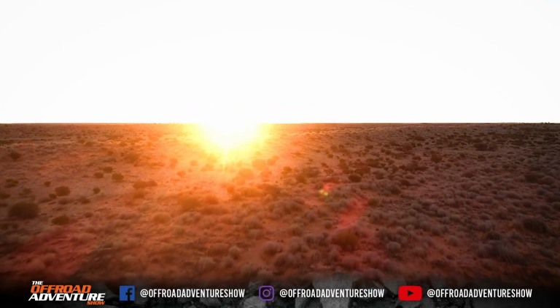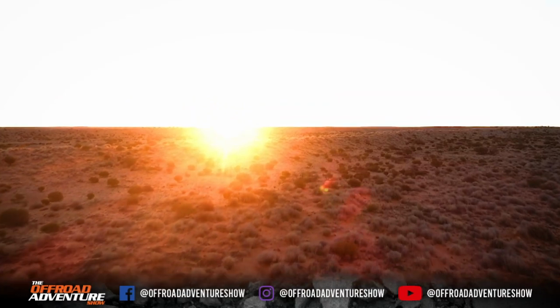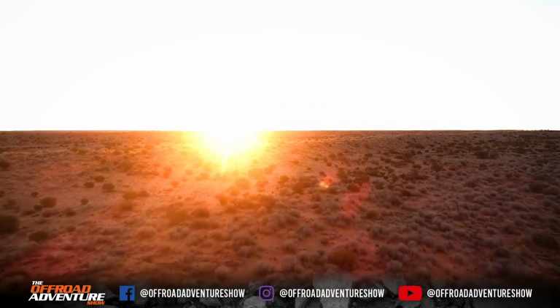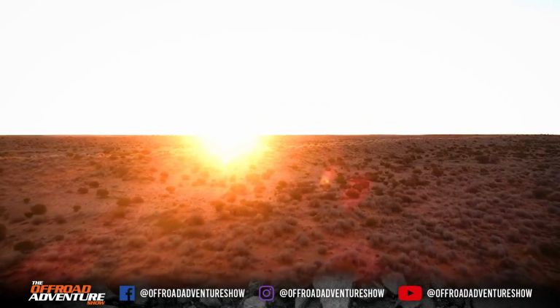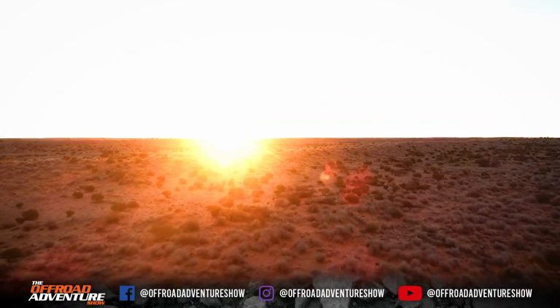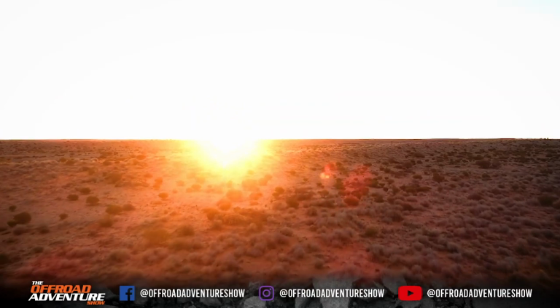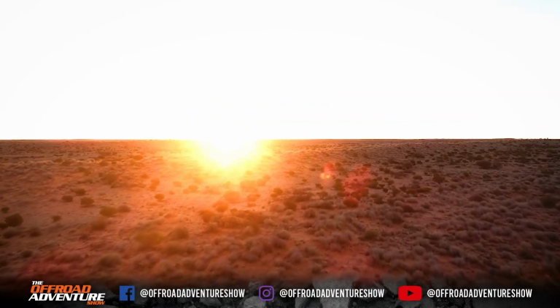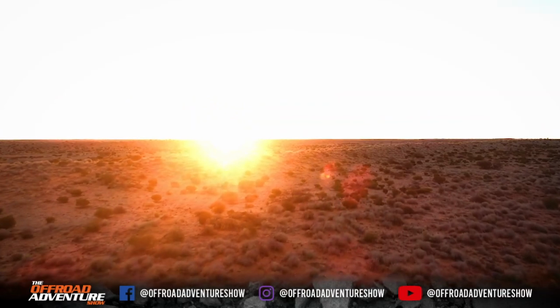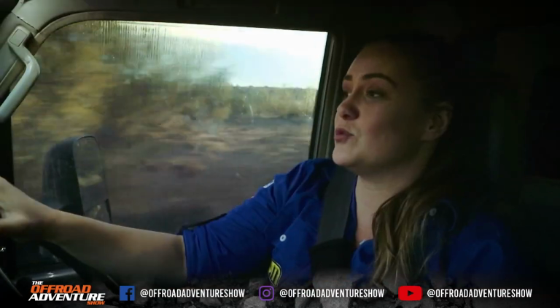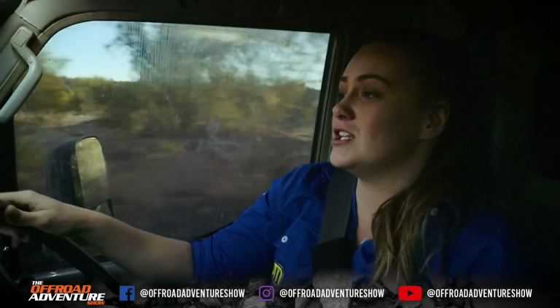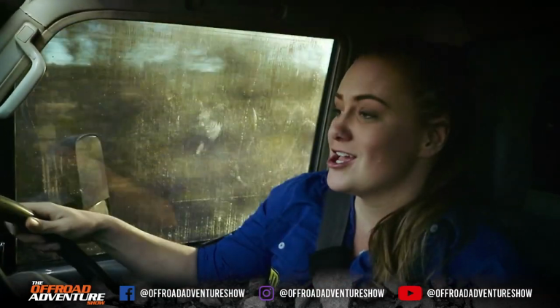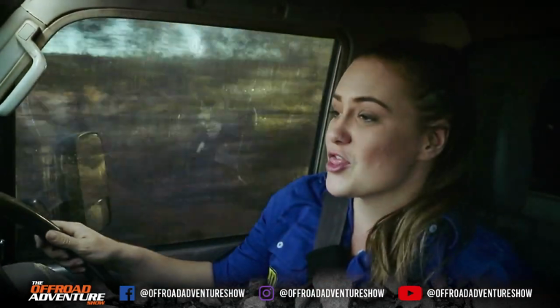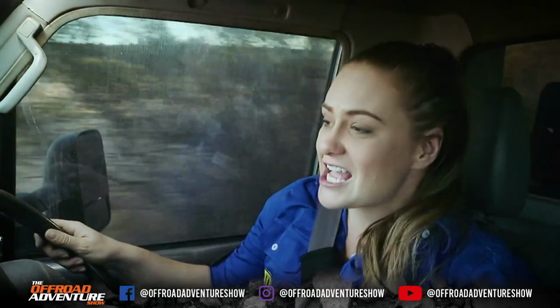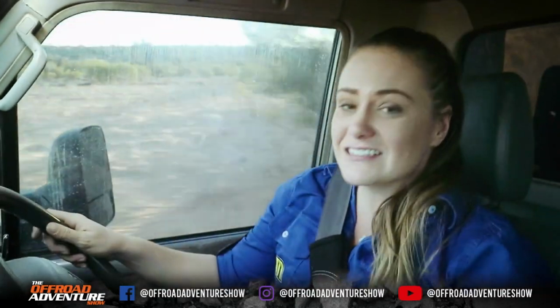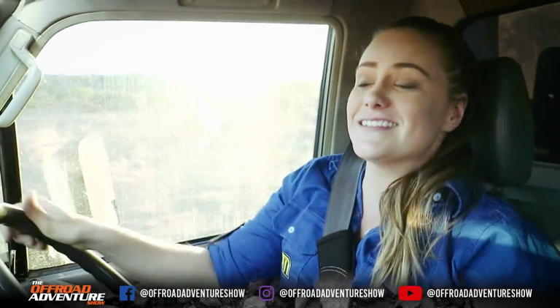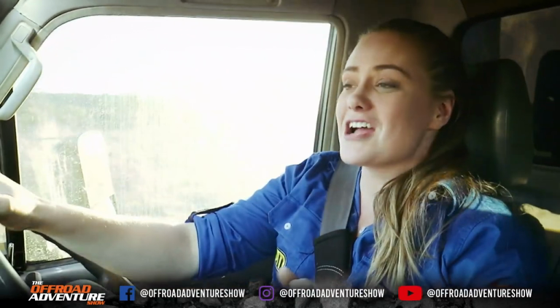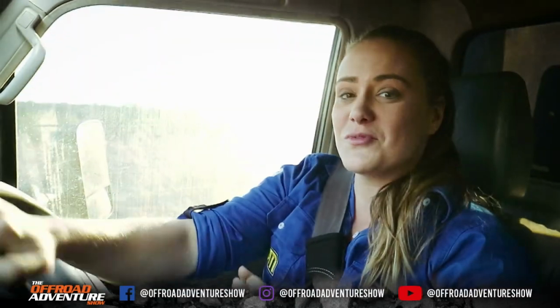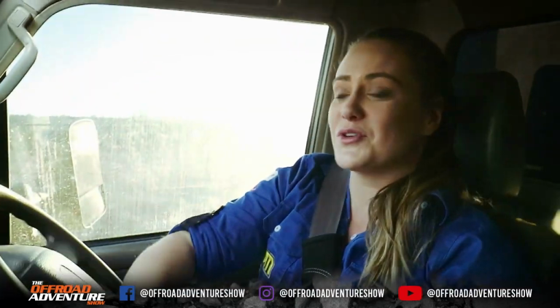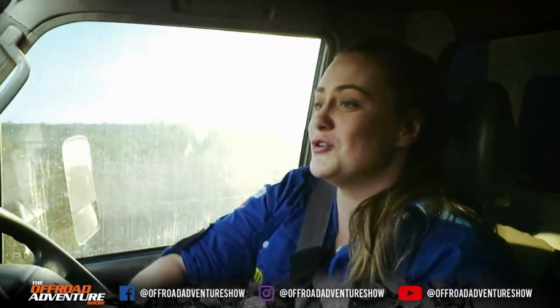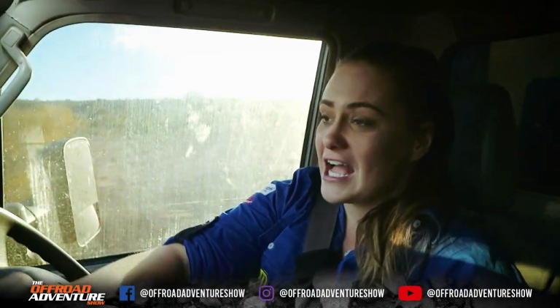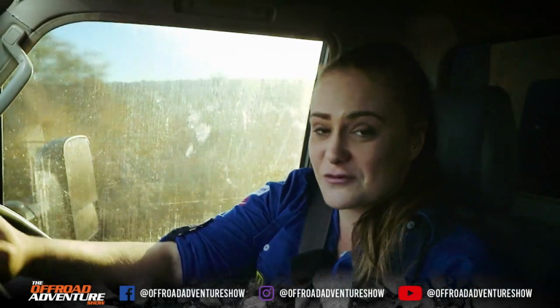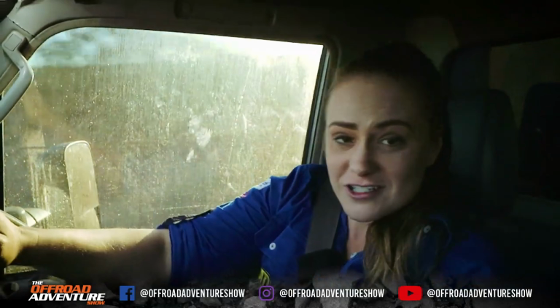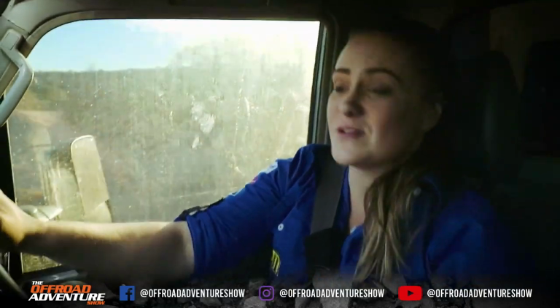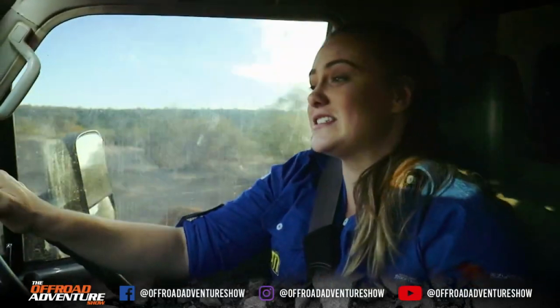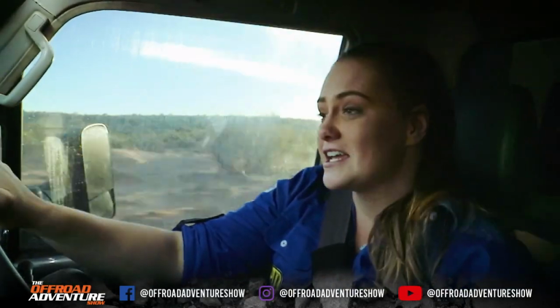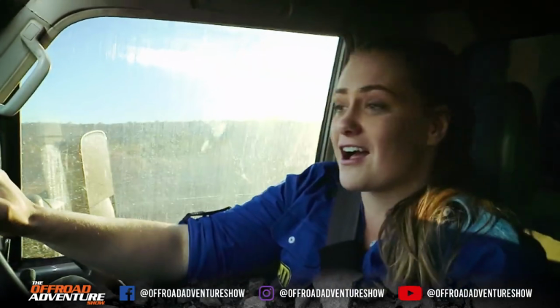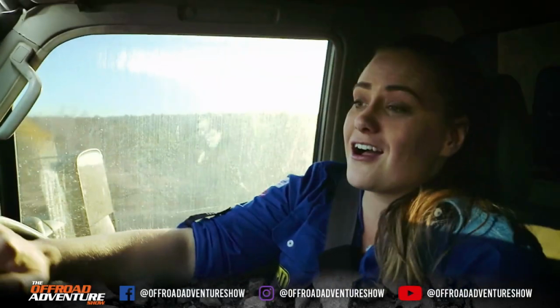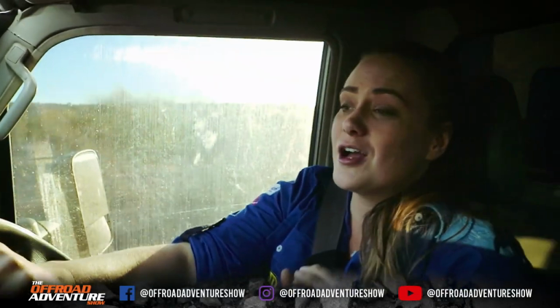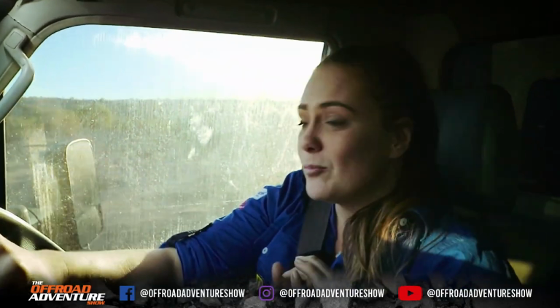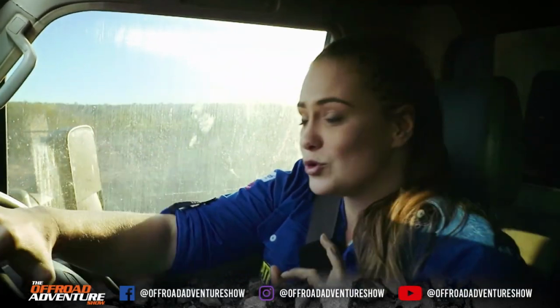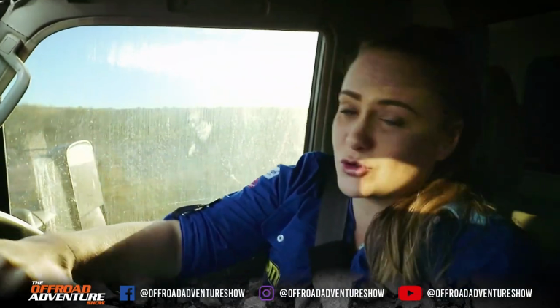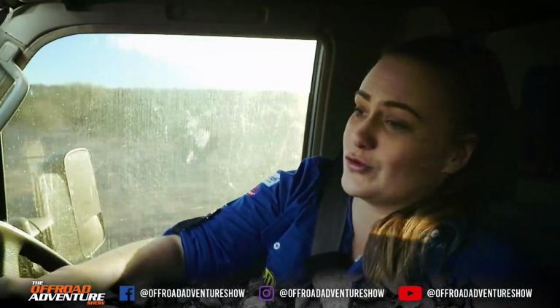The desert really is a place of beauty. The colours that come through at different times of the day are beautiful.